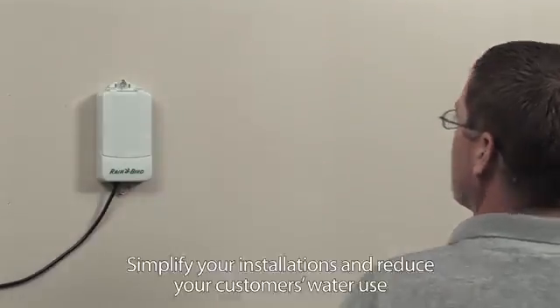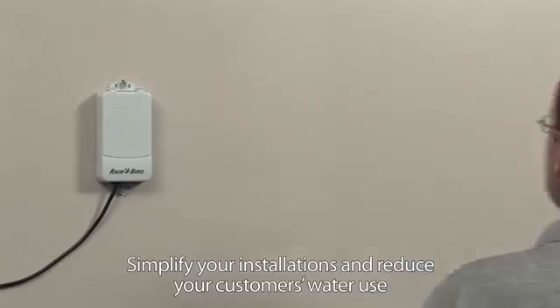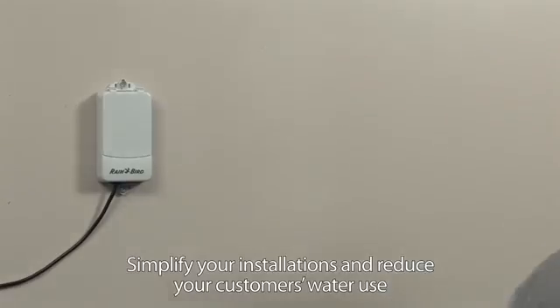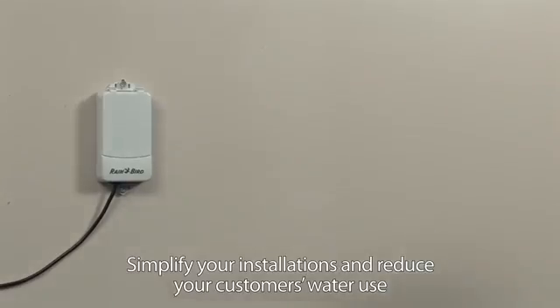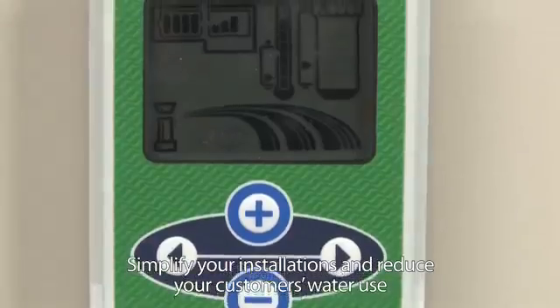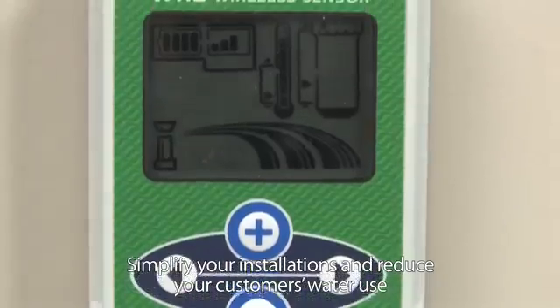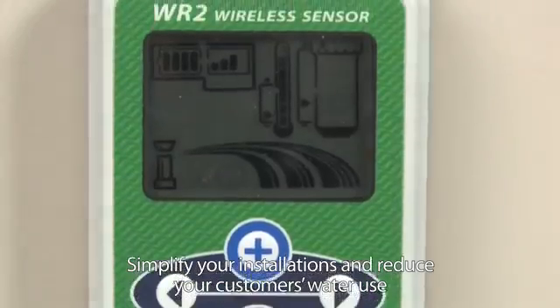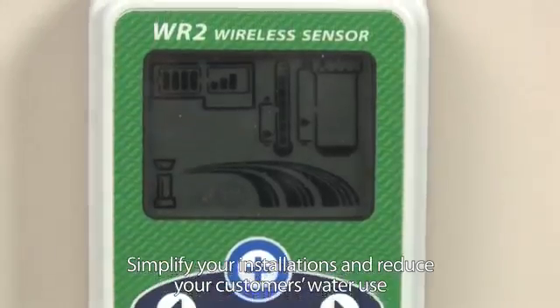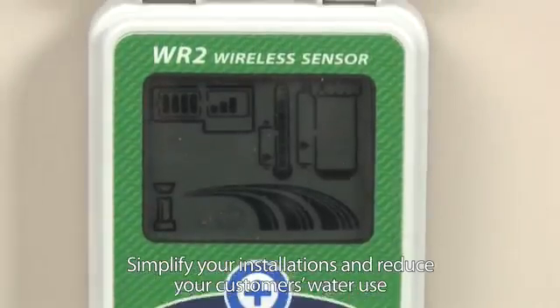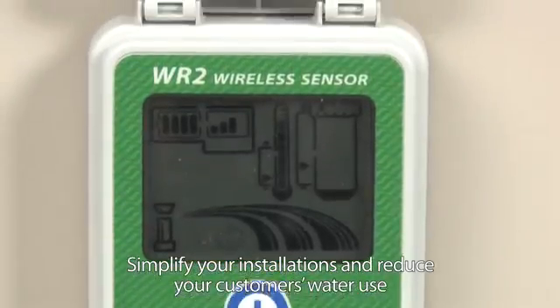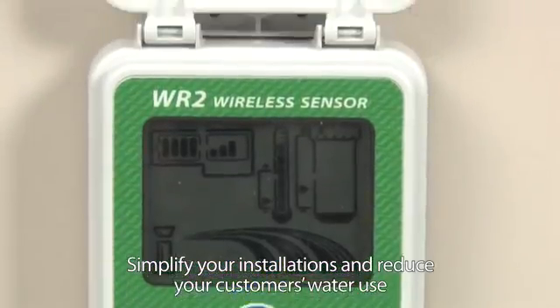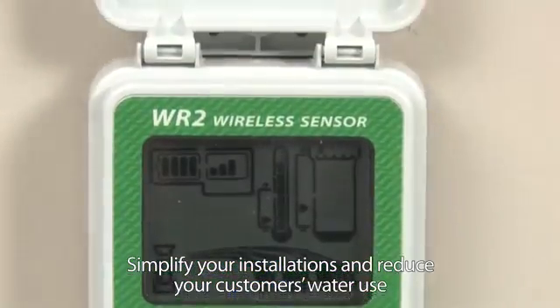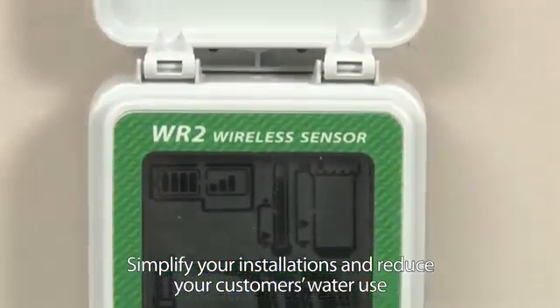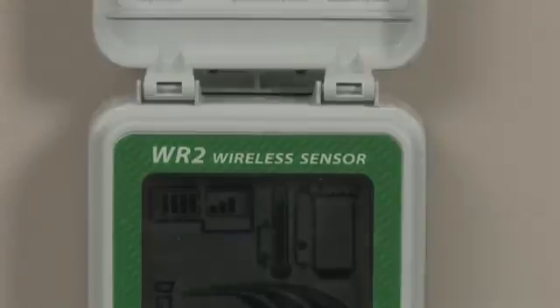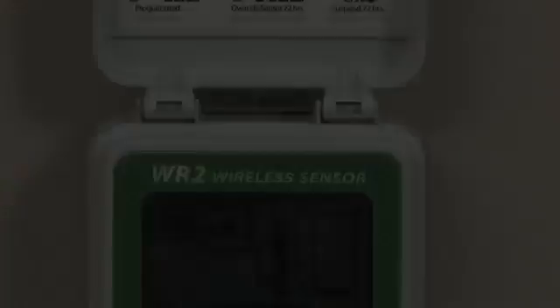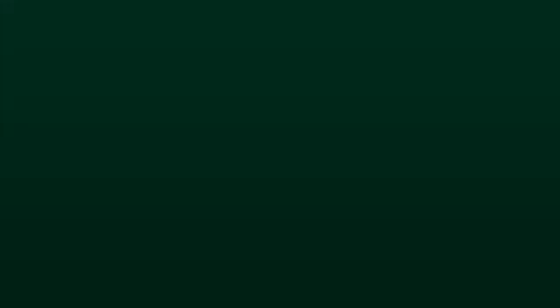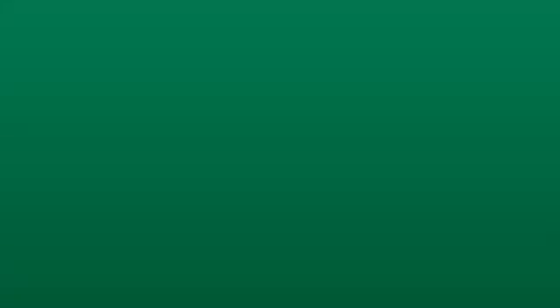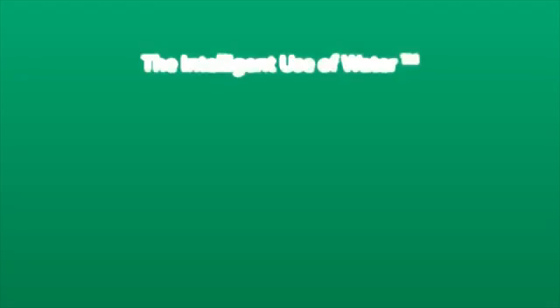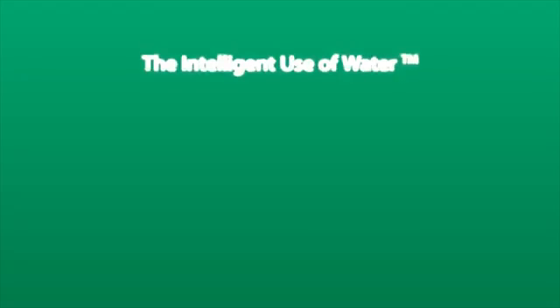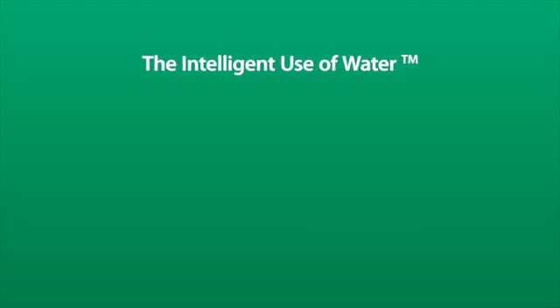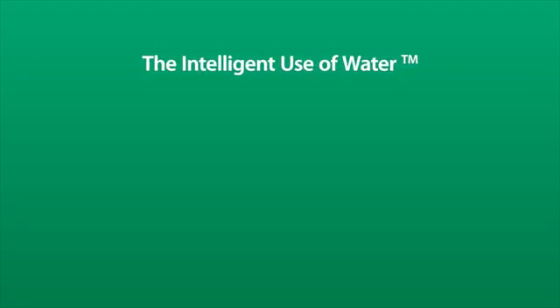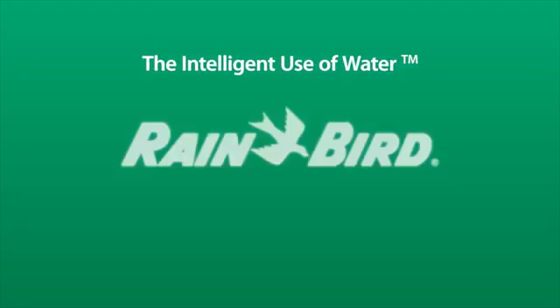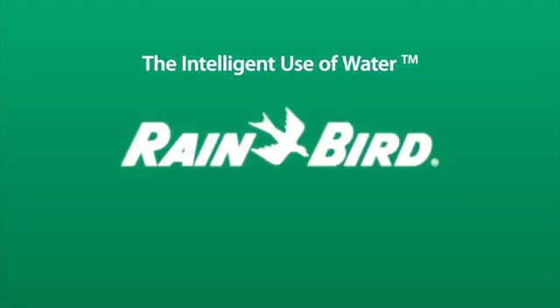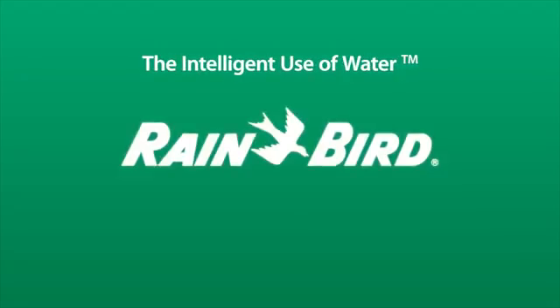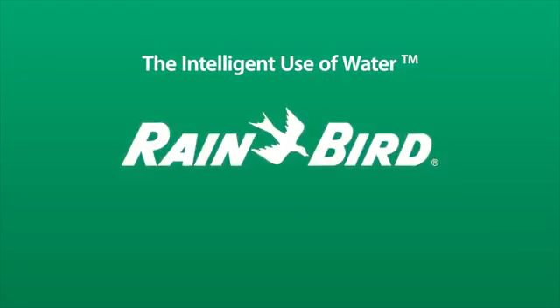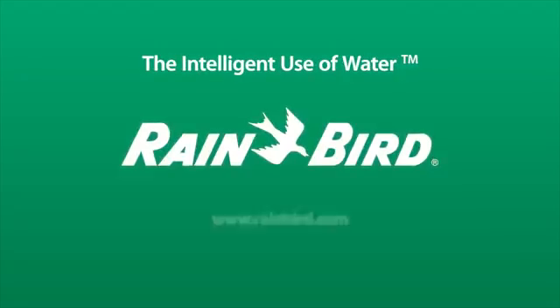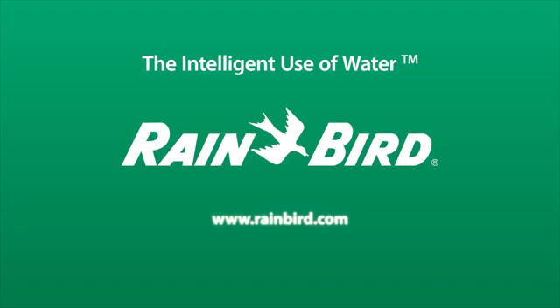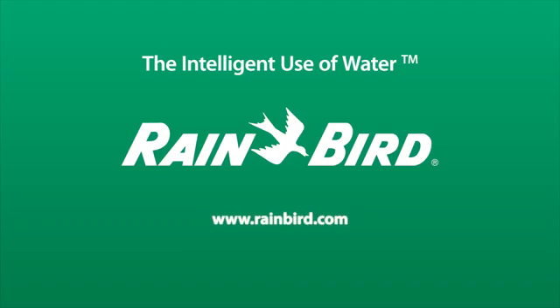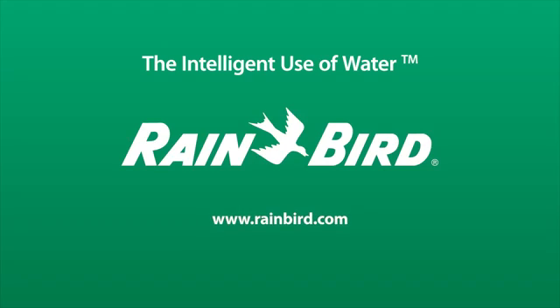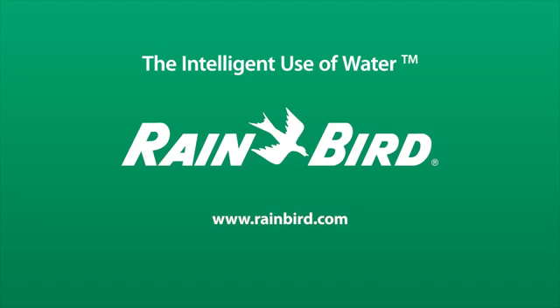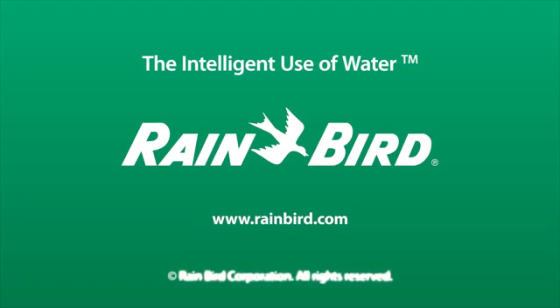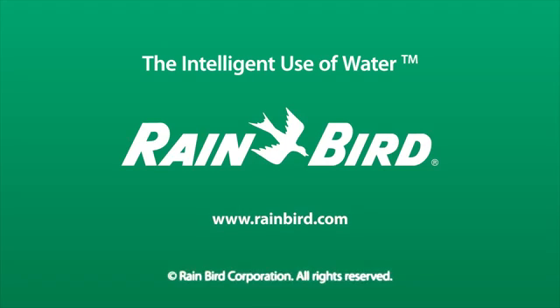Simplify your job and start saving your customers valuable water. Ask about the WR2 wireless rain sensor today.